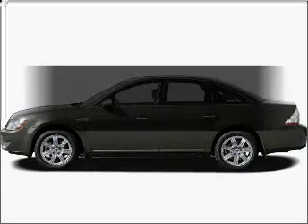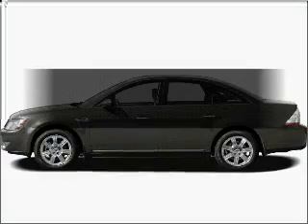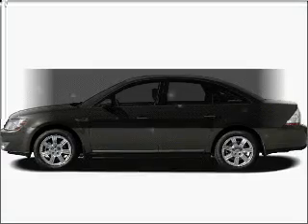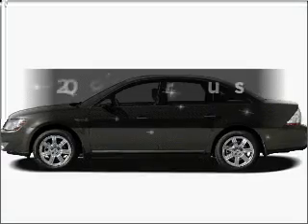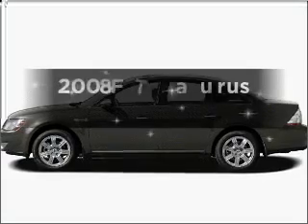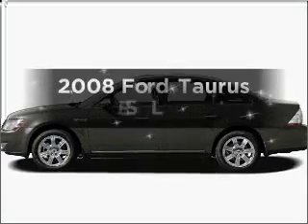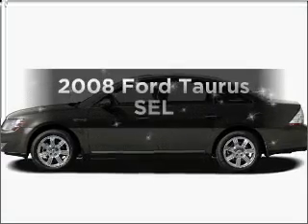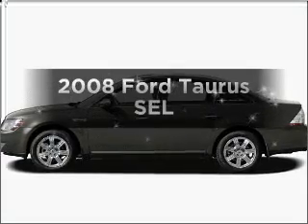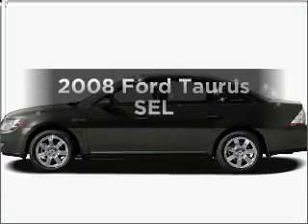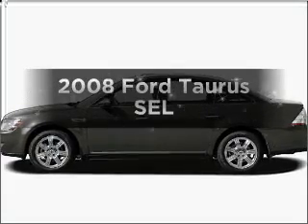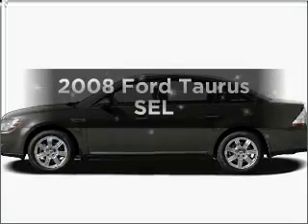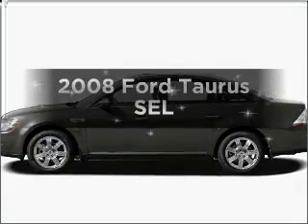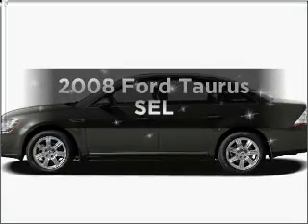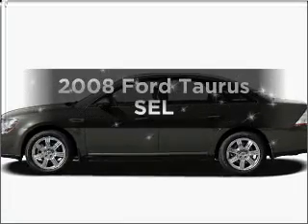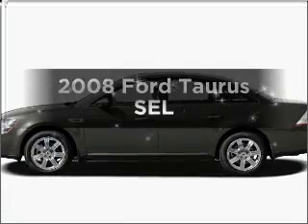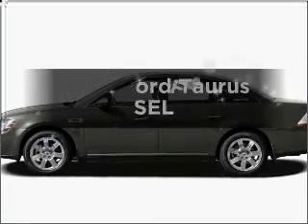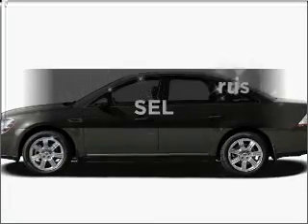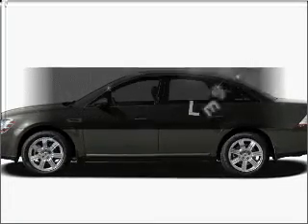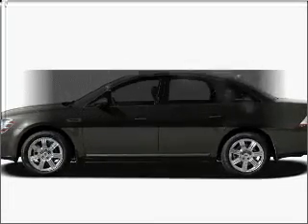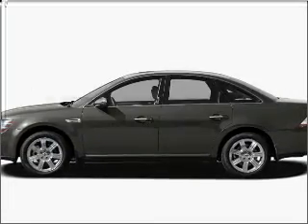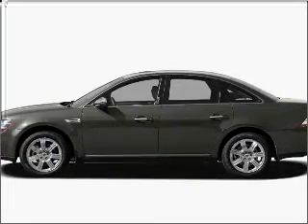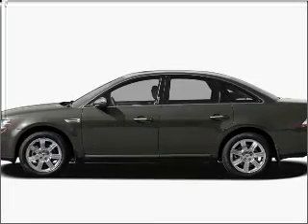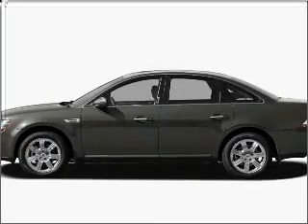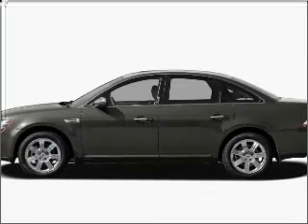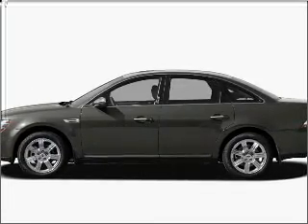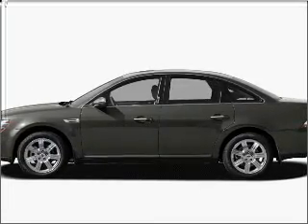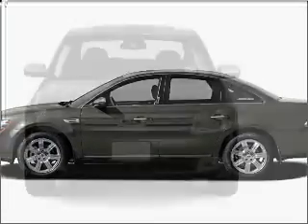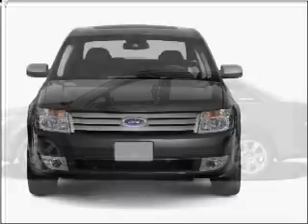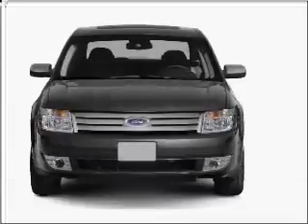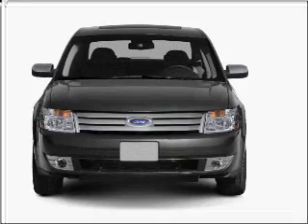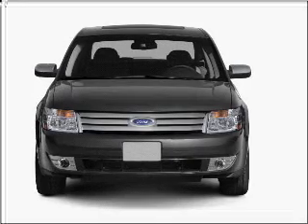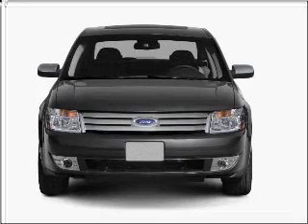Presenting the 2008 Ford Taurus — travel the roads in style and comfort in this great vehicle.